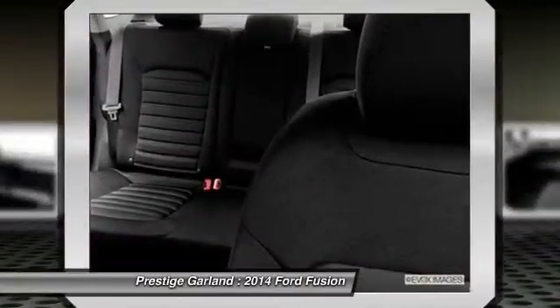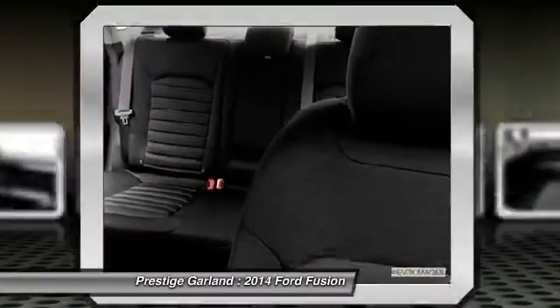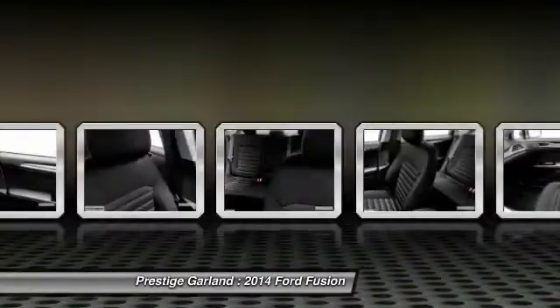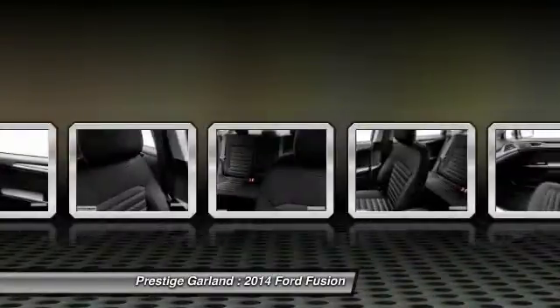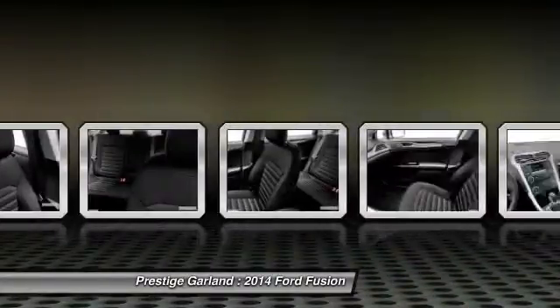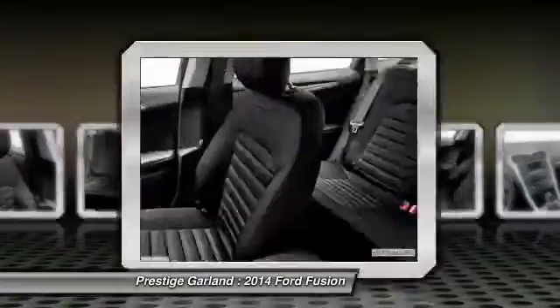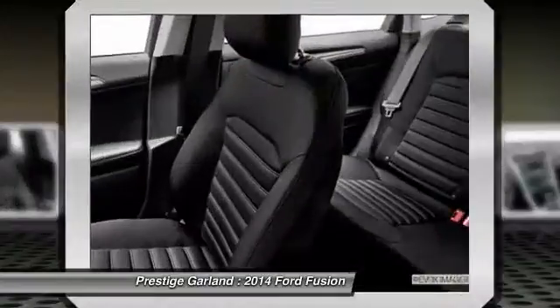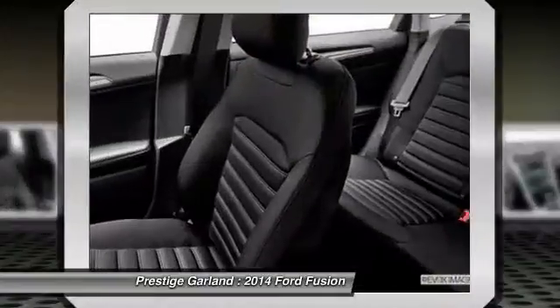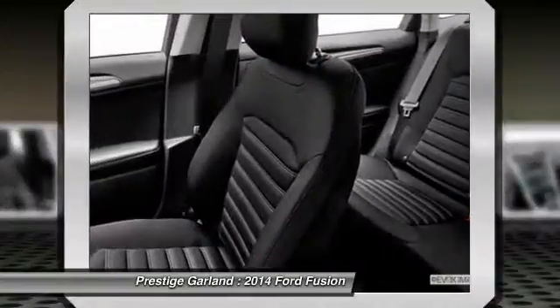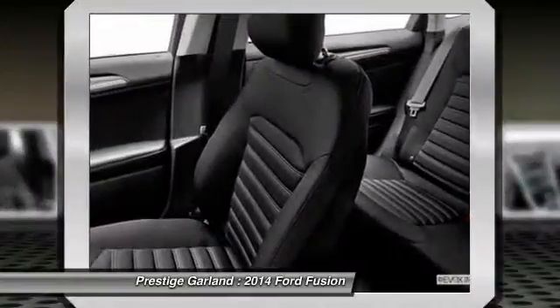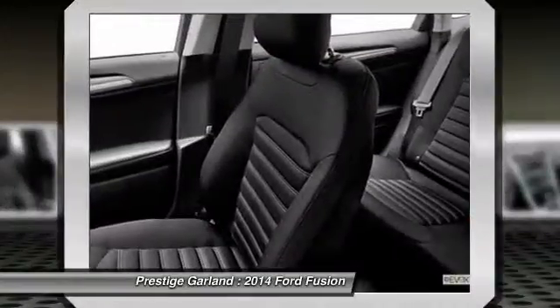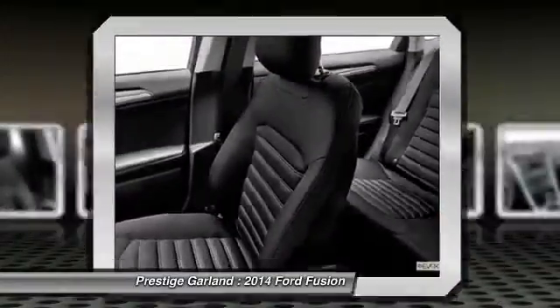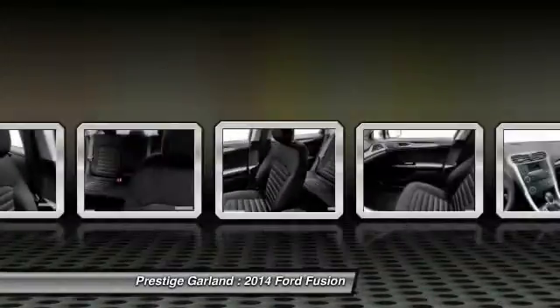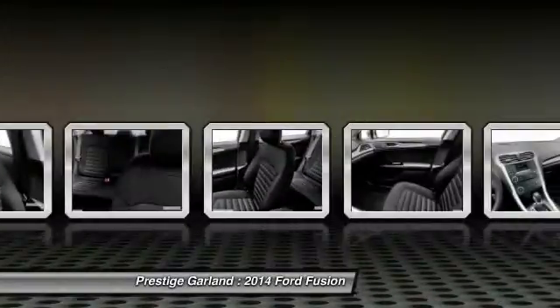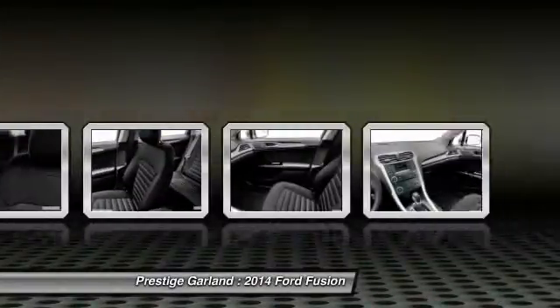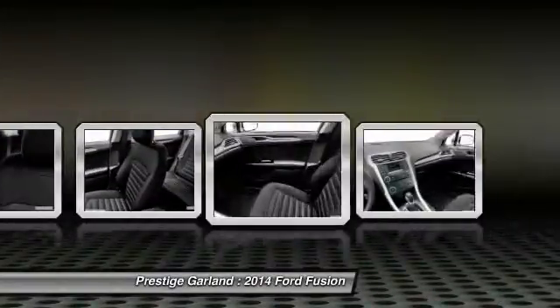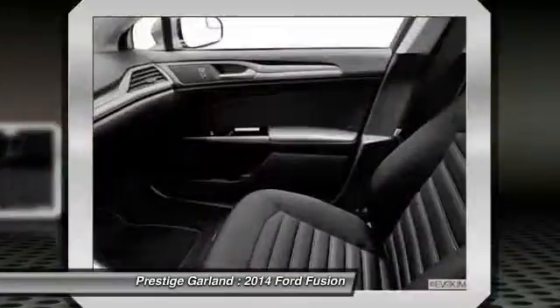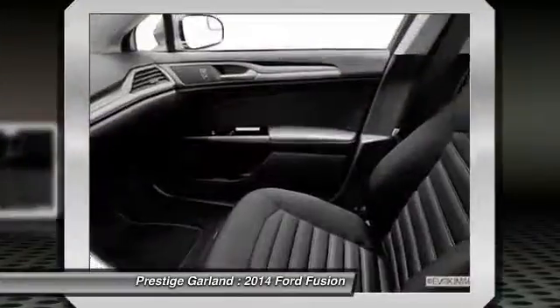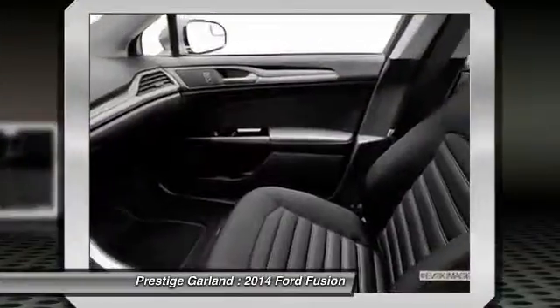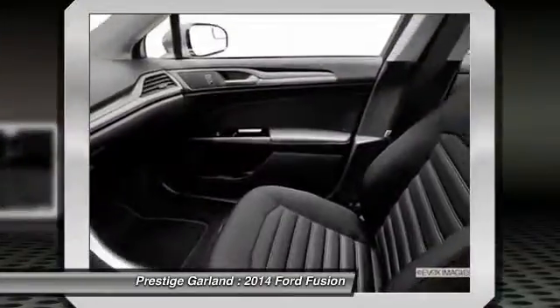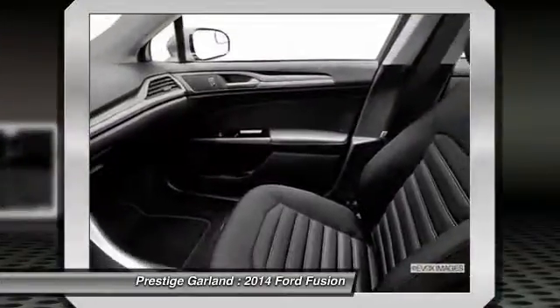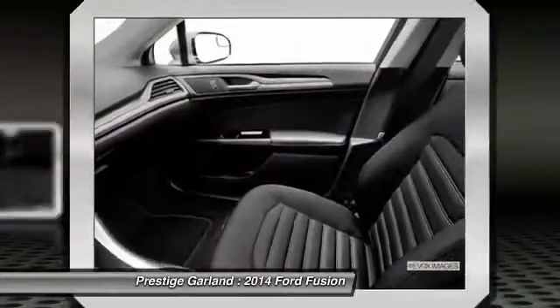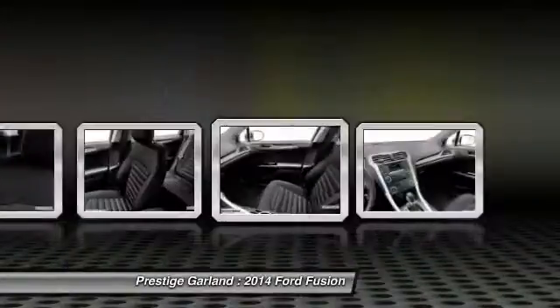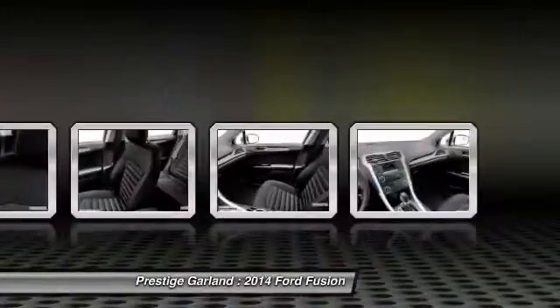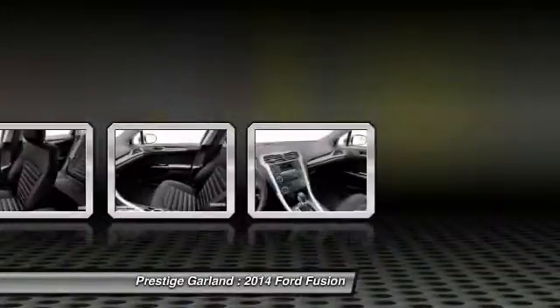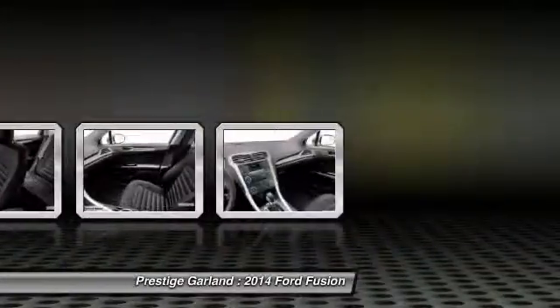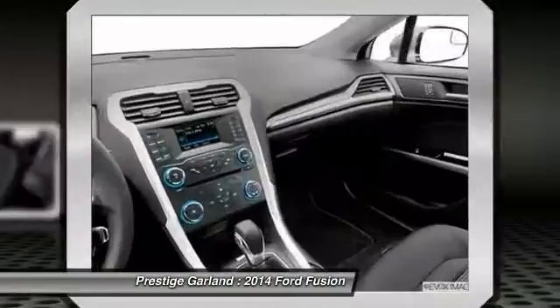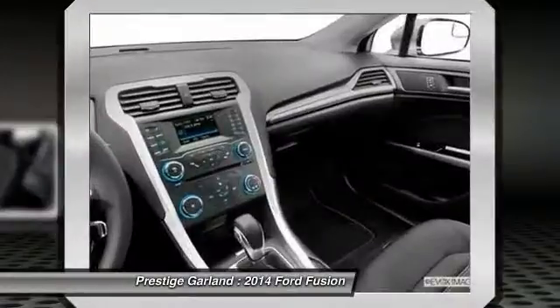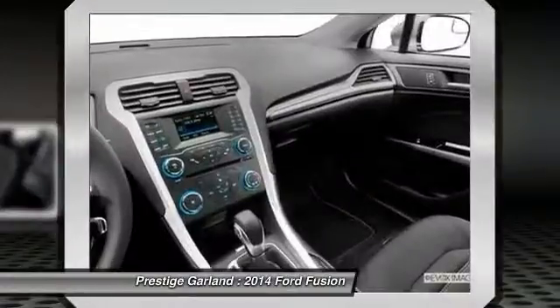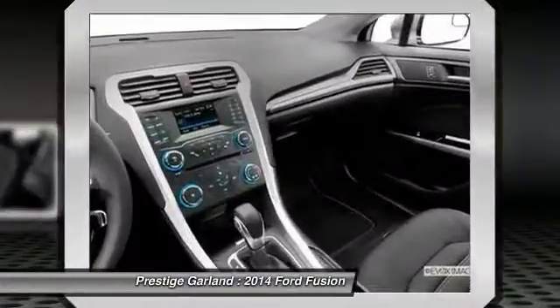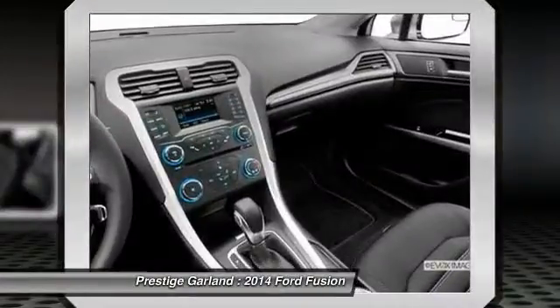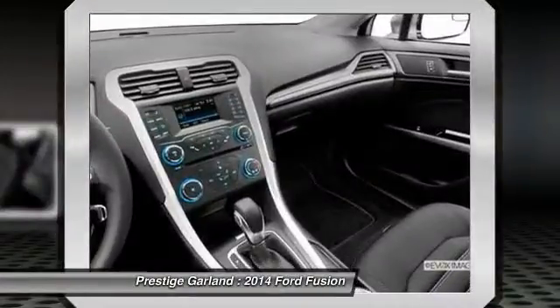Adjustable steering wheel, power steering, driver airbag, cruise control, and floor mats.